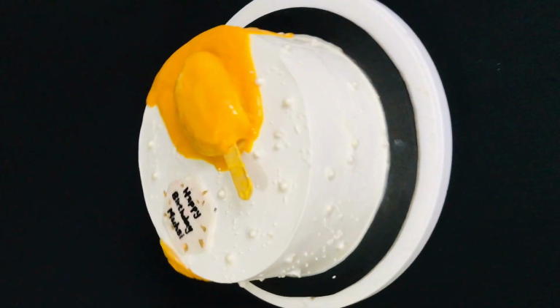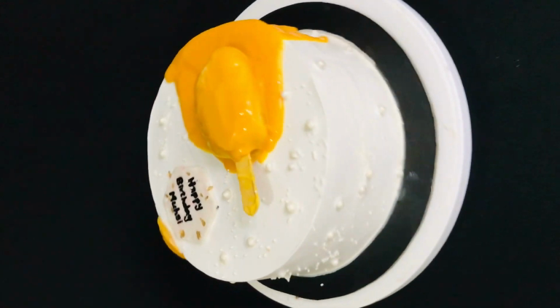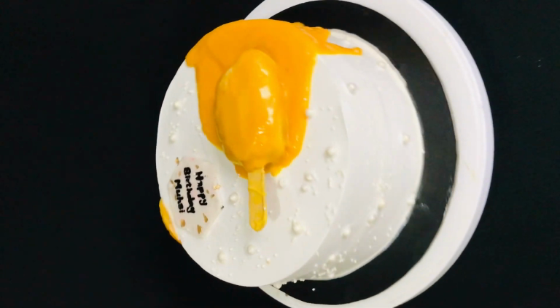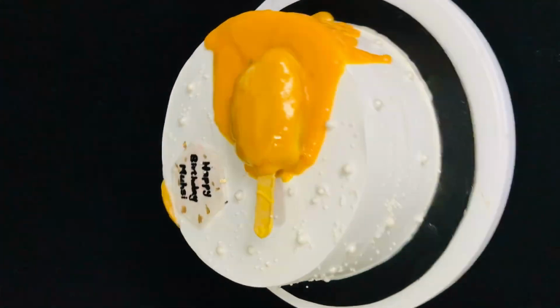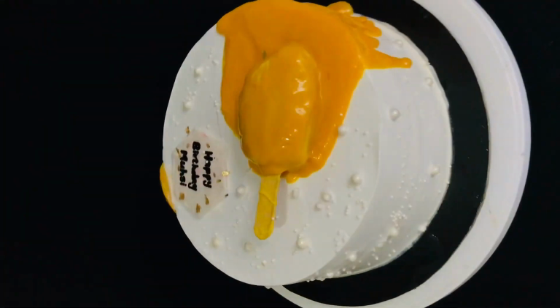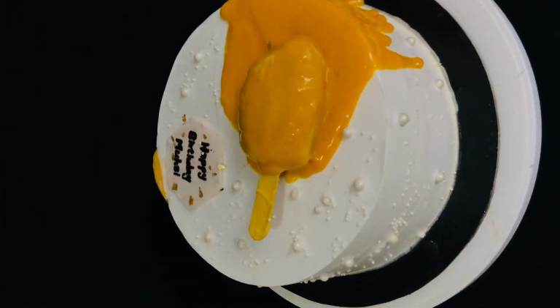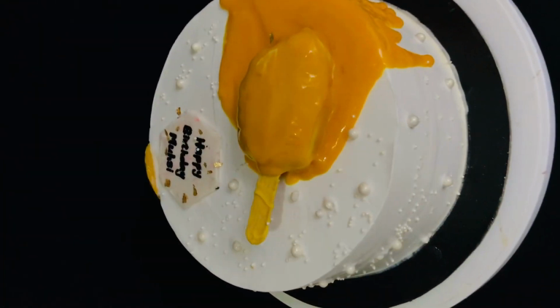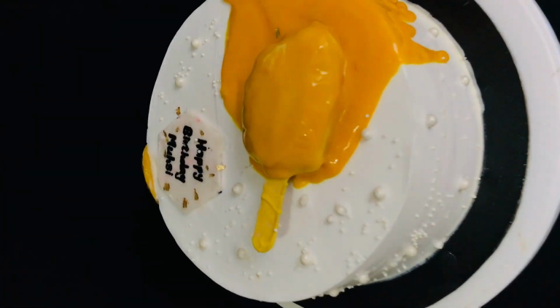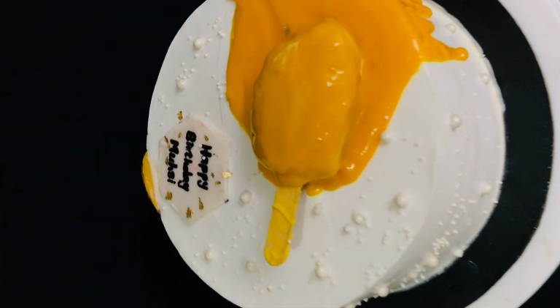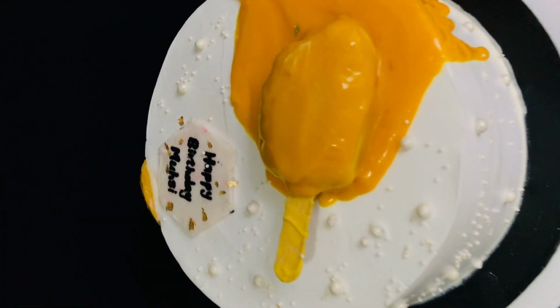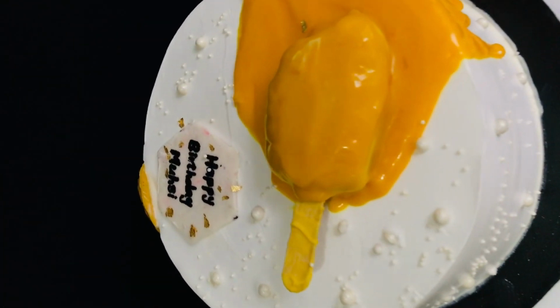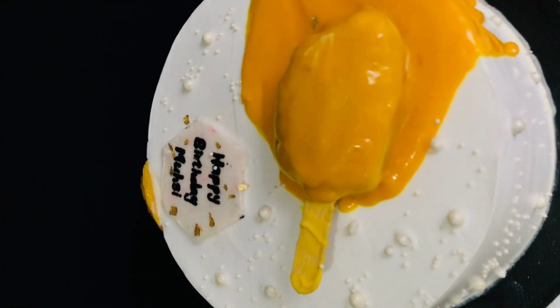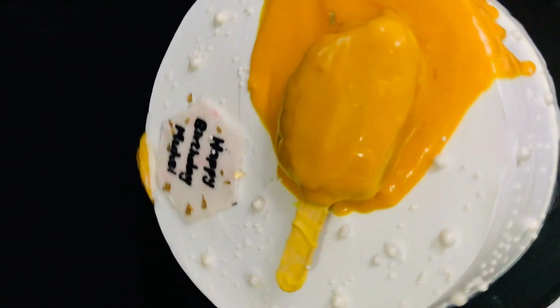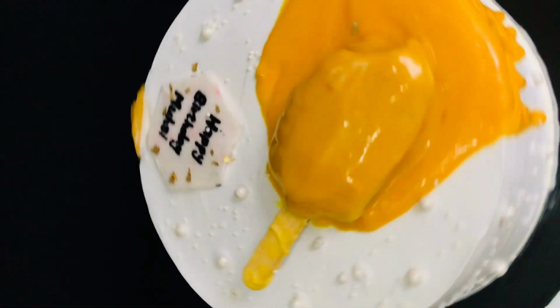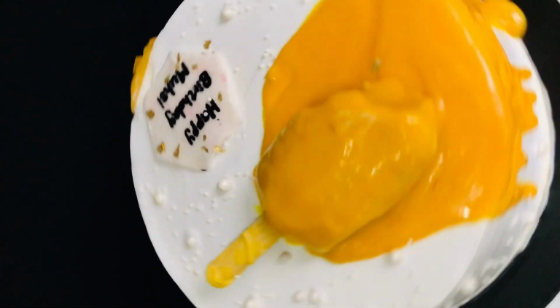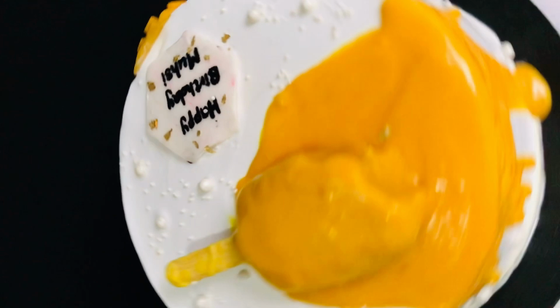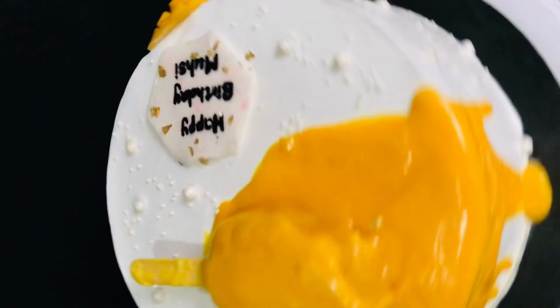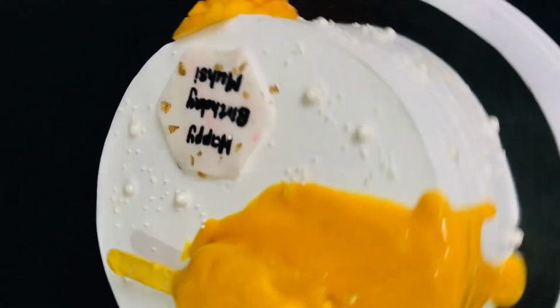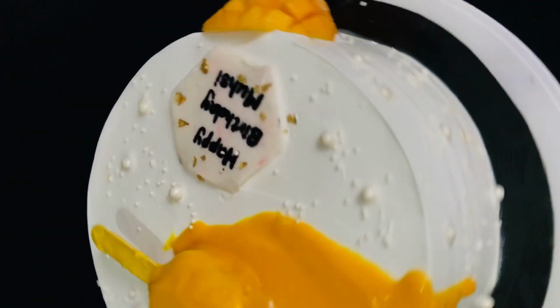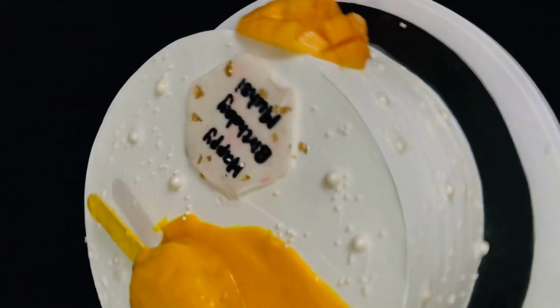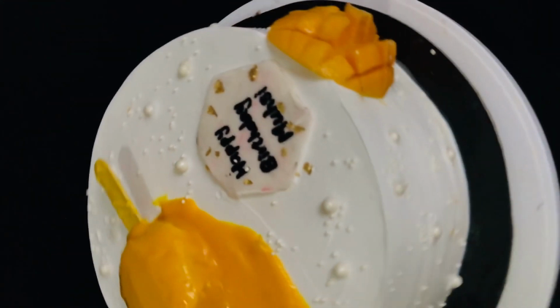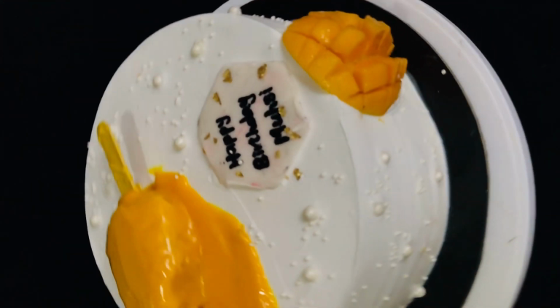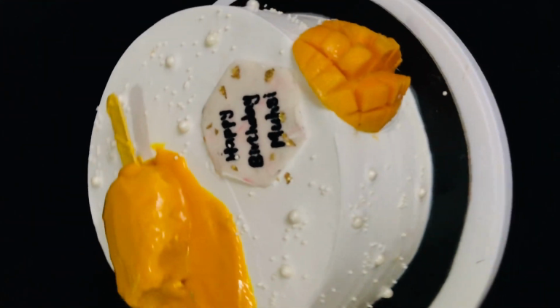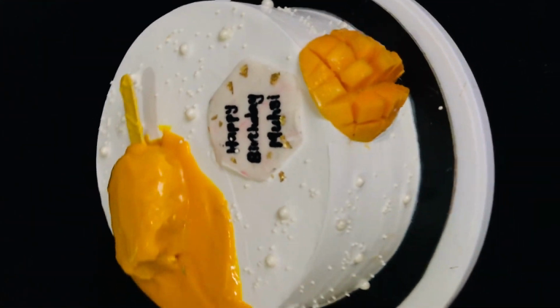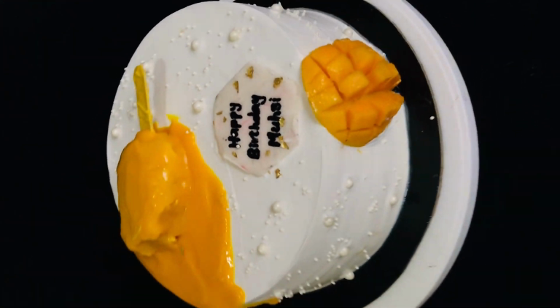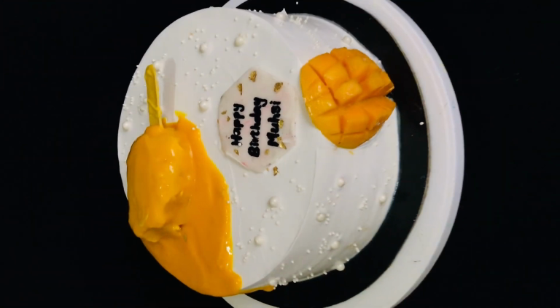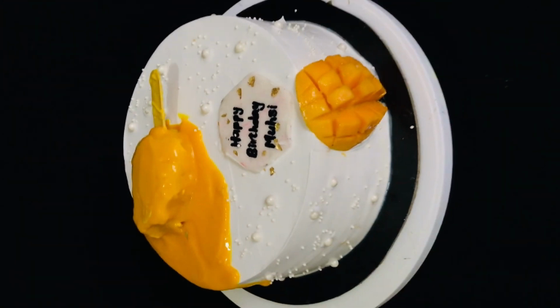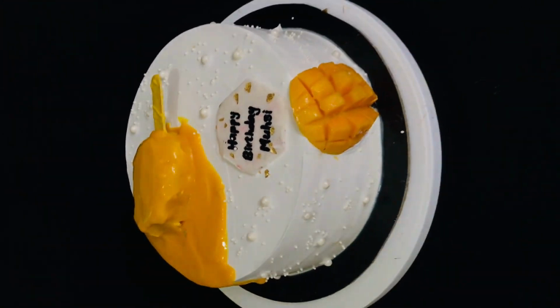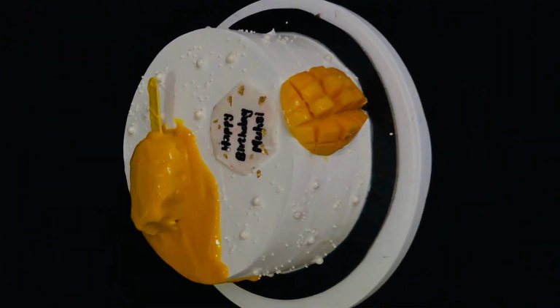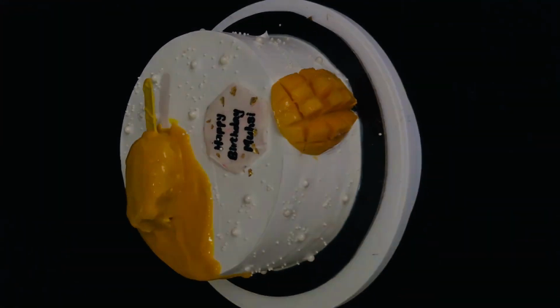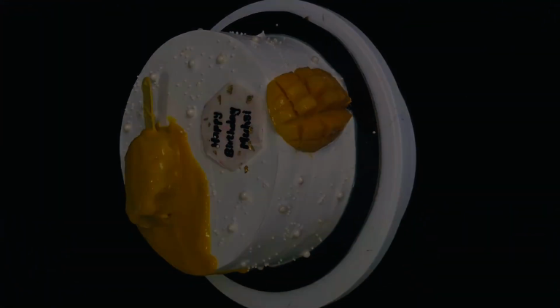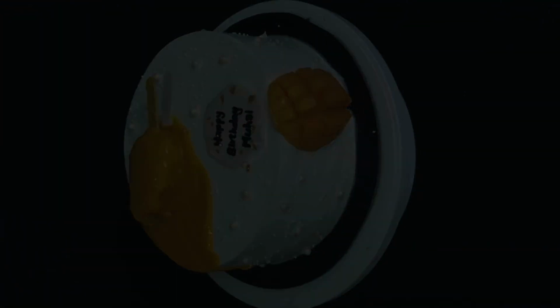If you don't like it, you can use the pot. Subscribe.